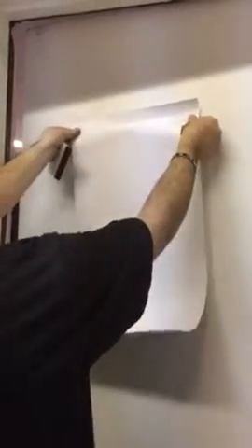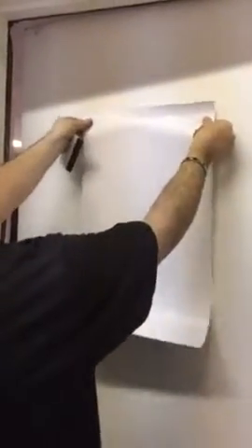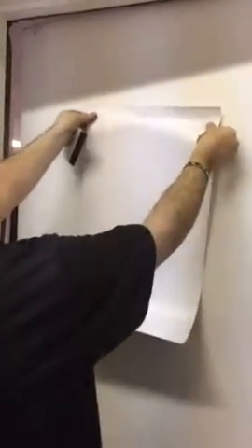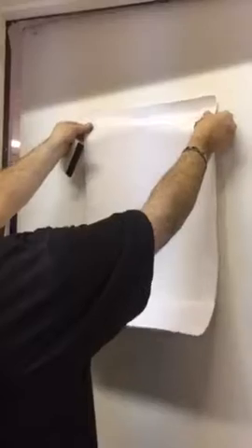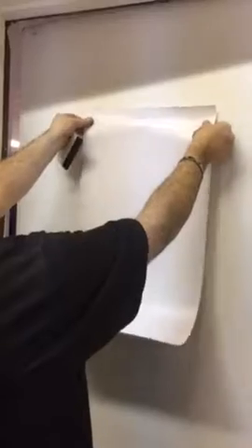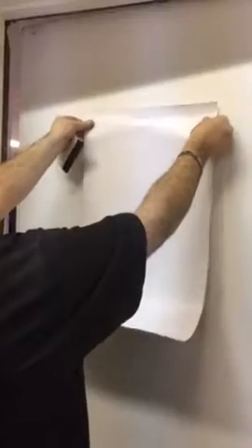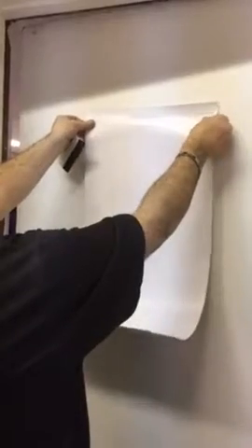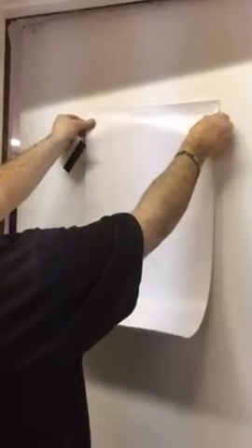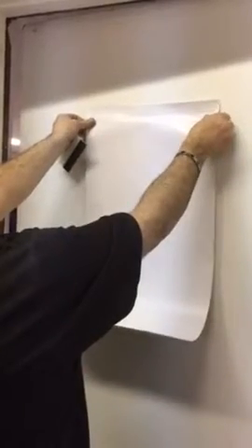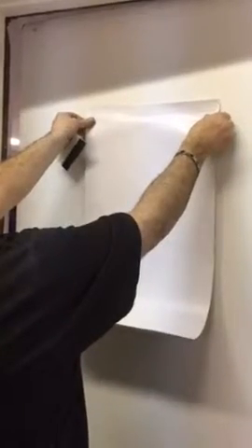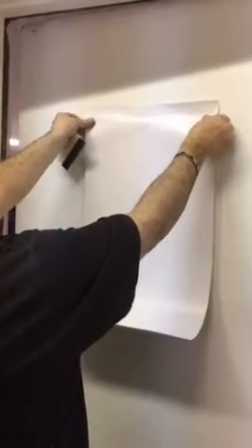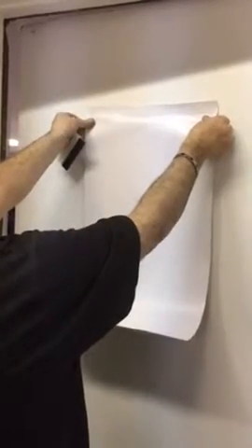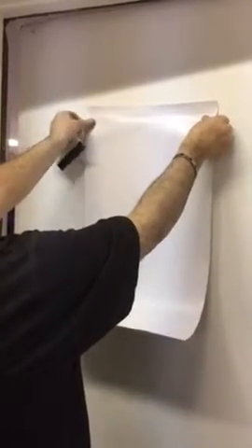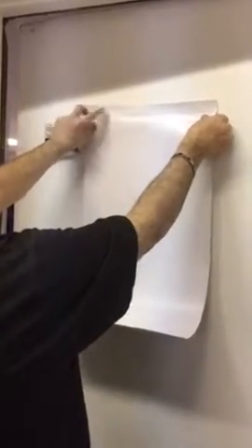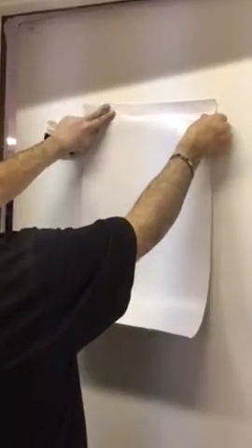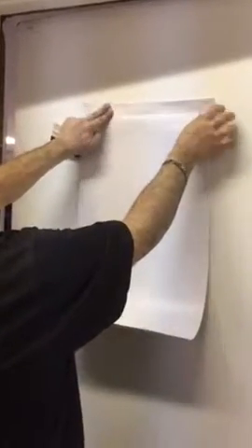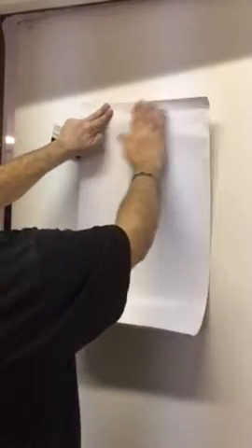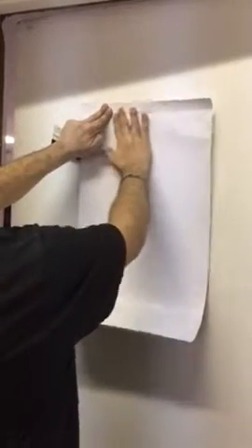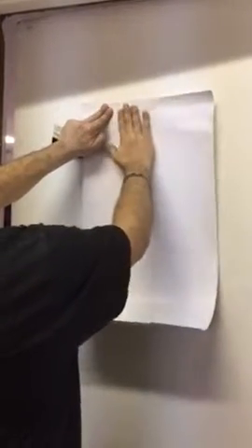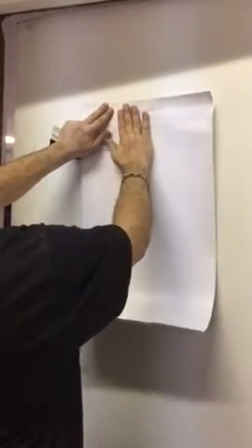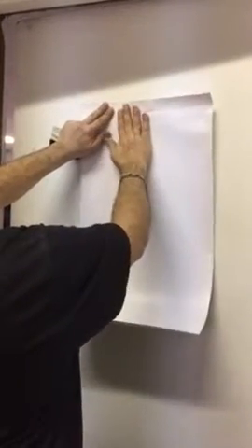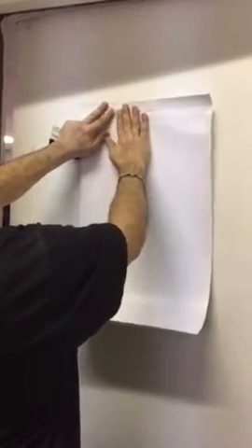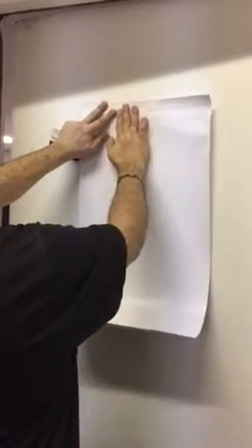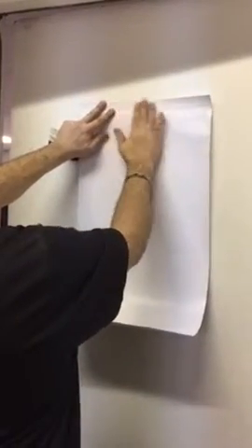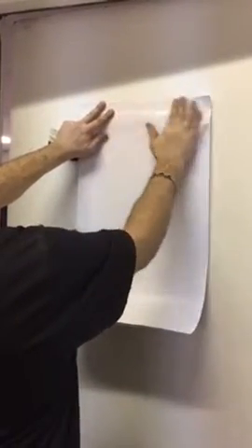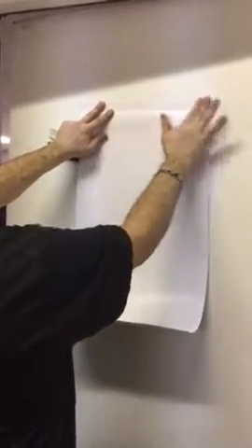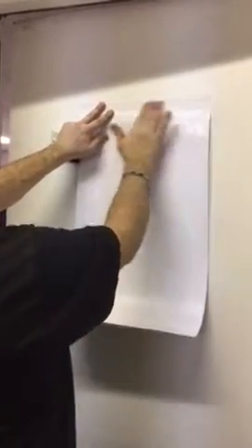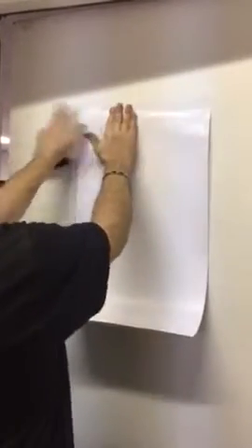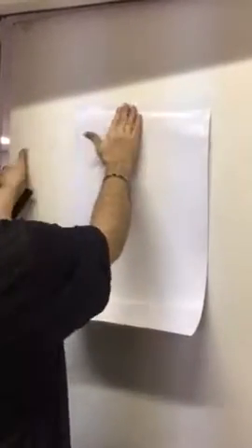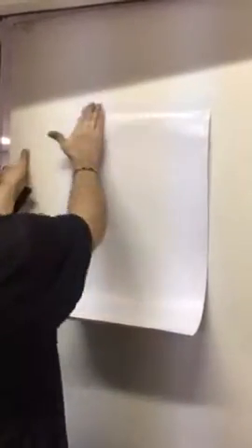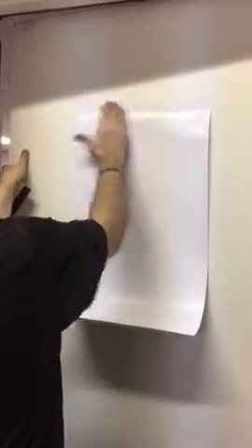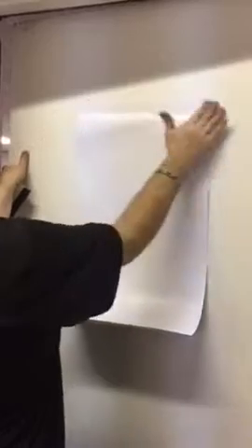Measure out on your door what's straight and hinge your vinyl to the door.